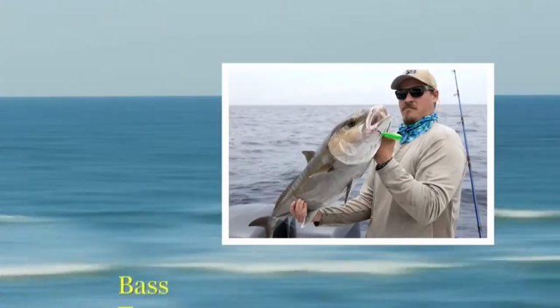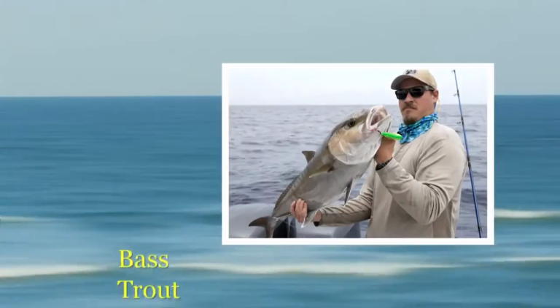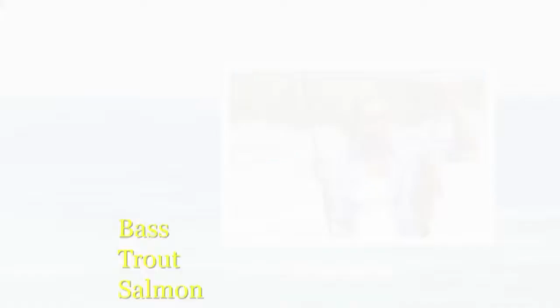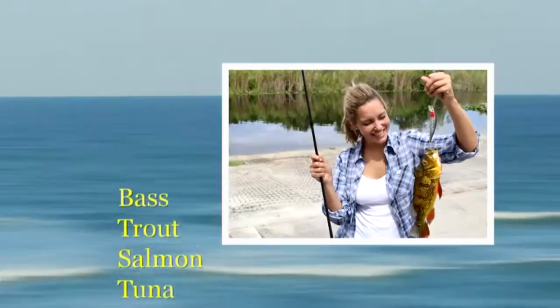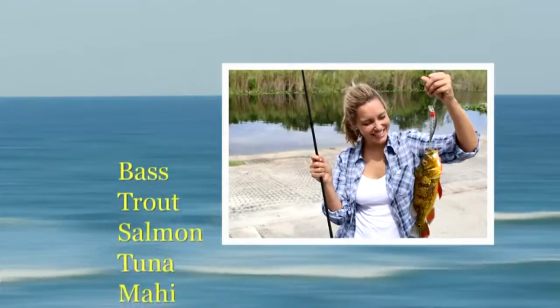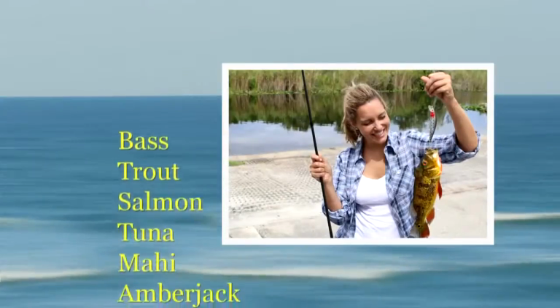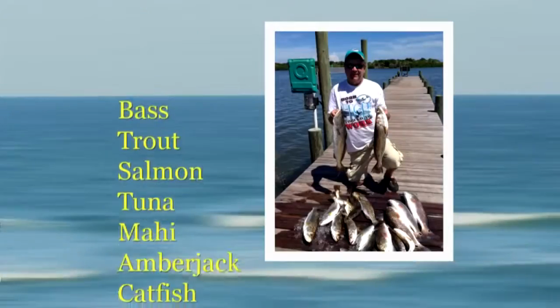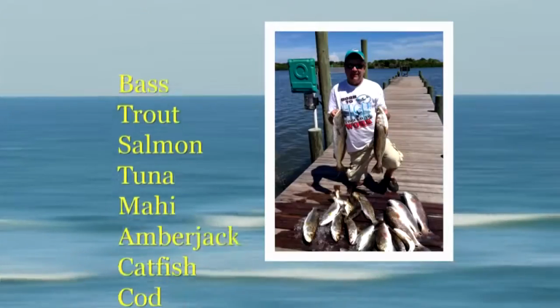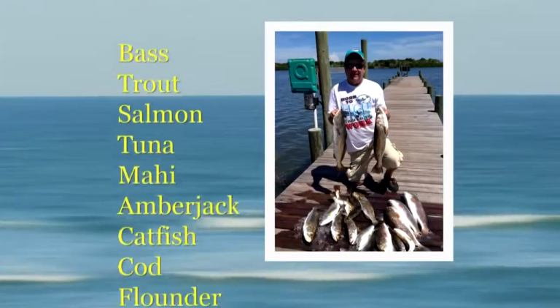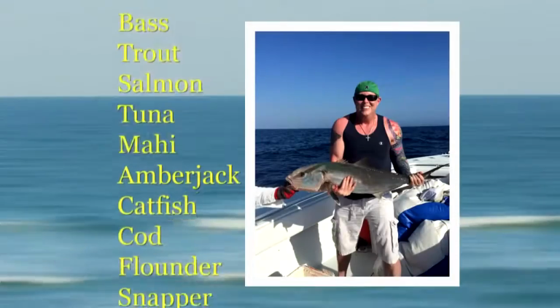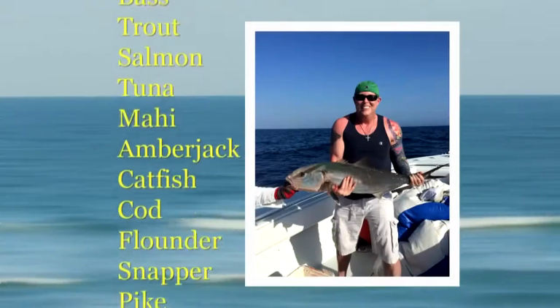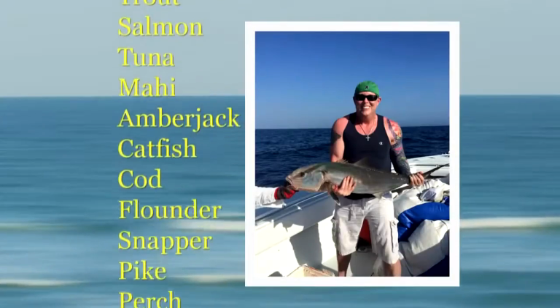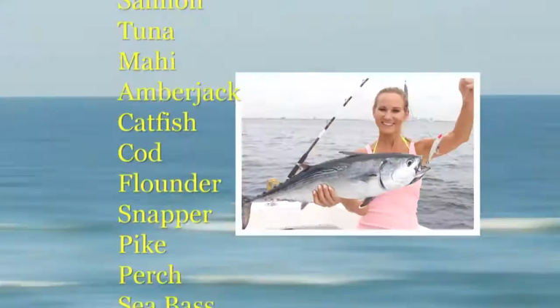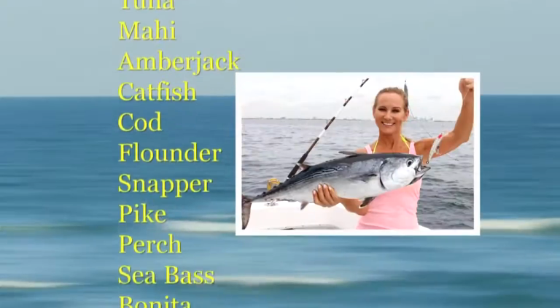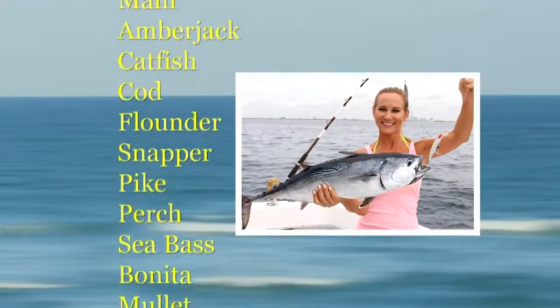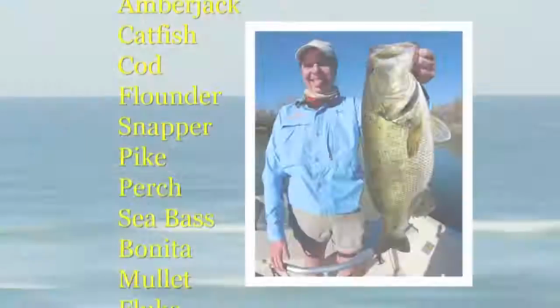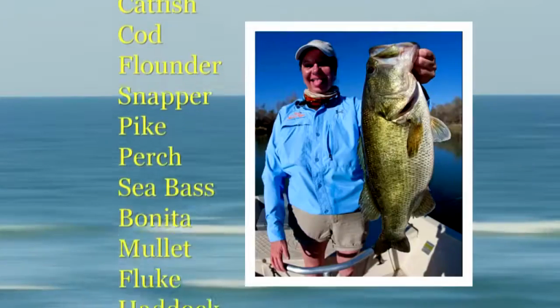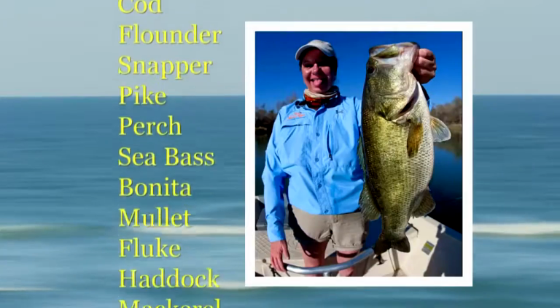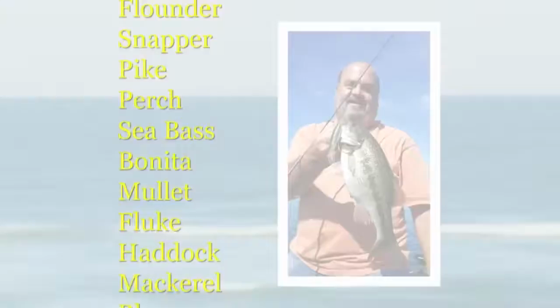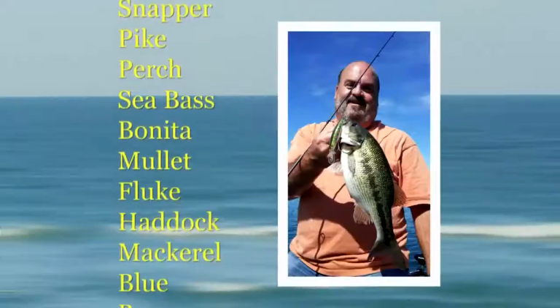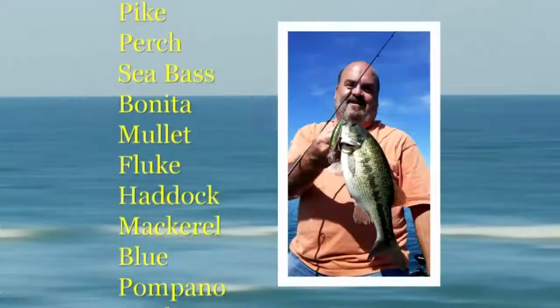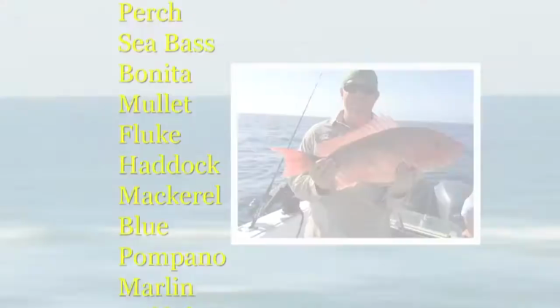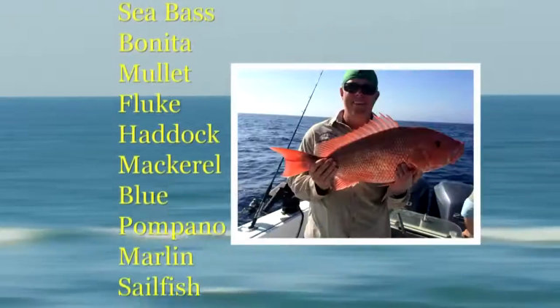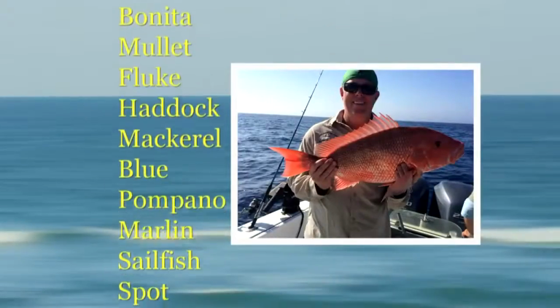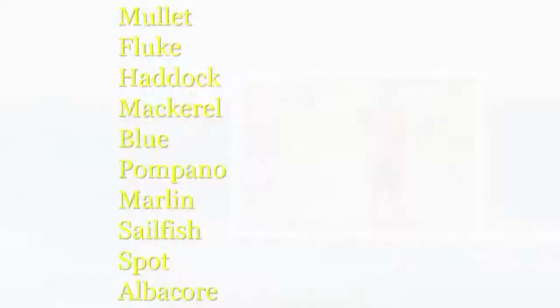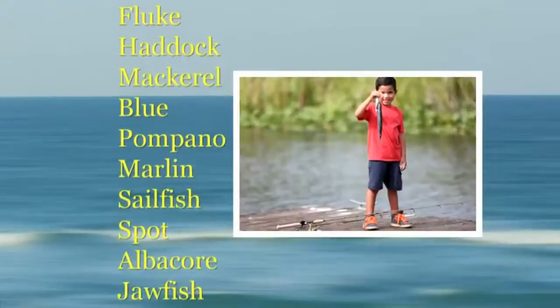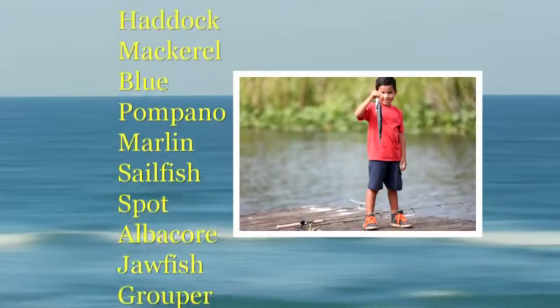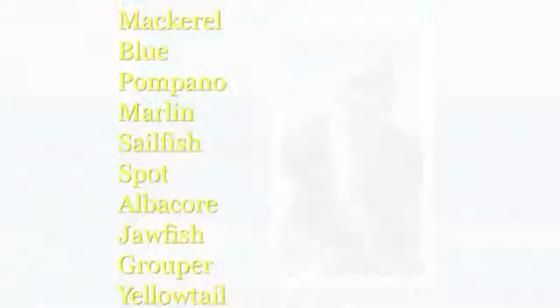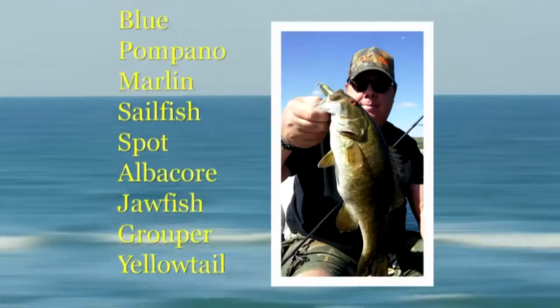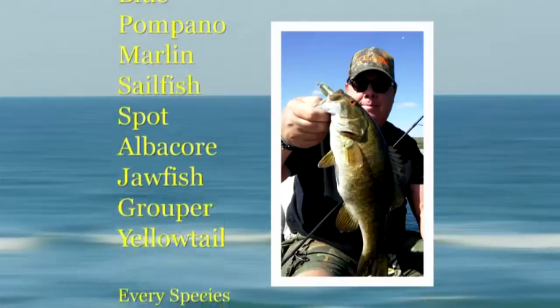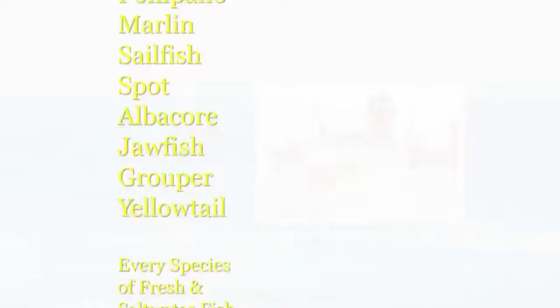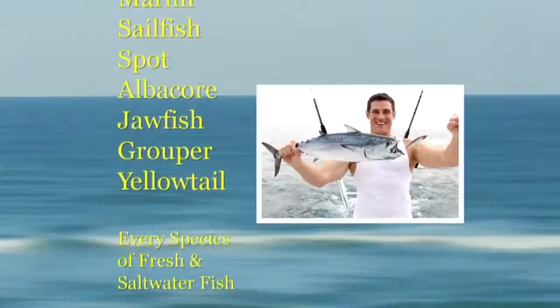Bass, trout, salmon, tuna, mahi, amberjack — salt or fresh, big or small, the twitching lure catches them all.